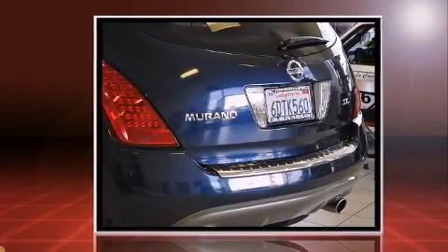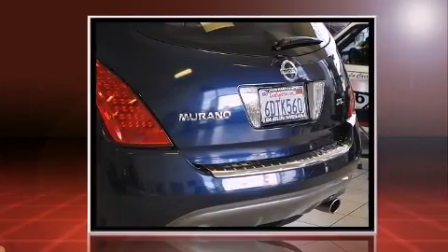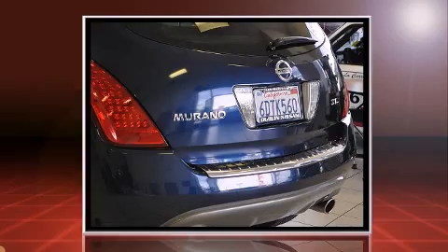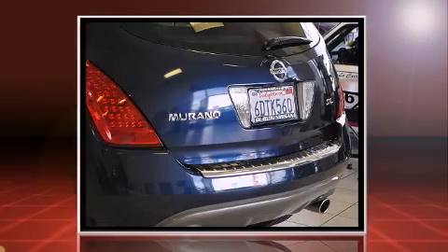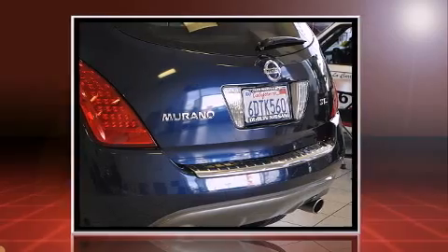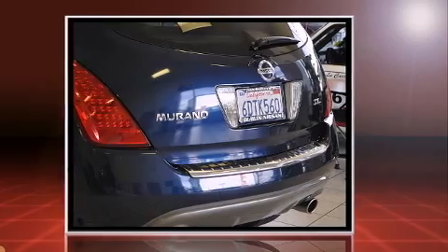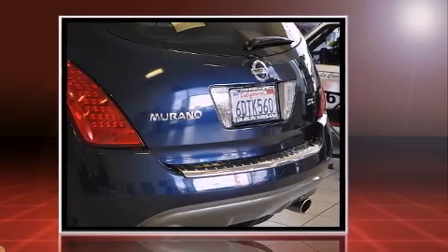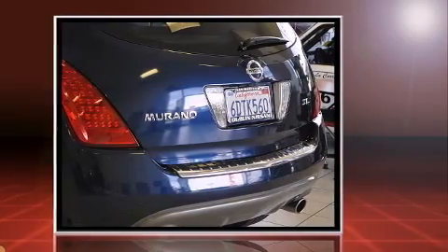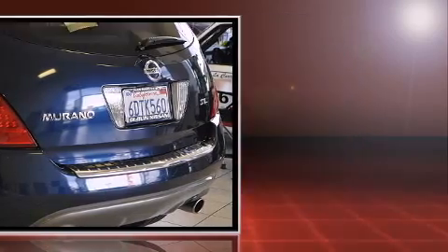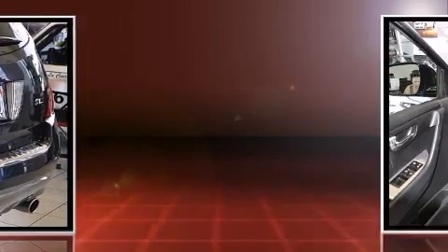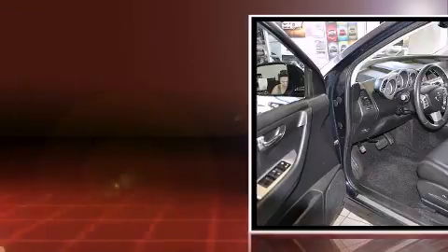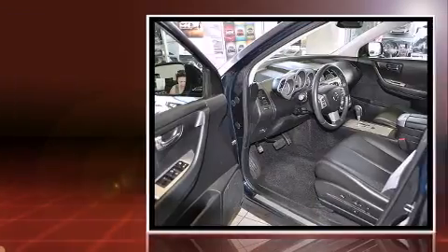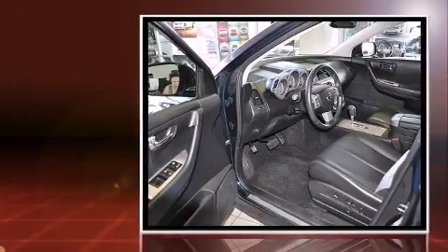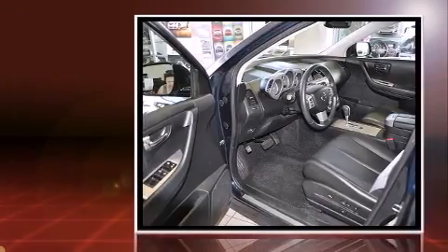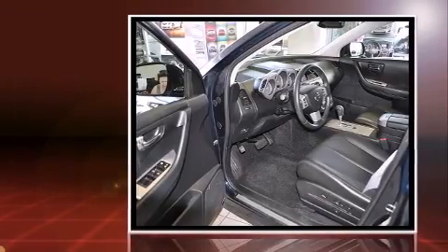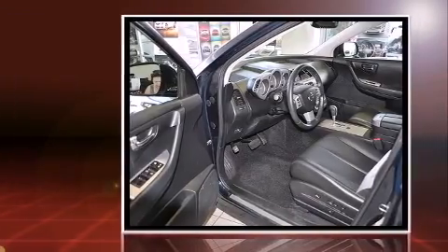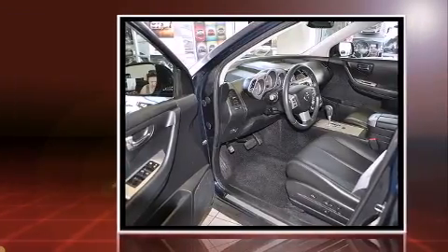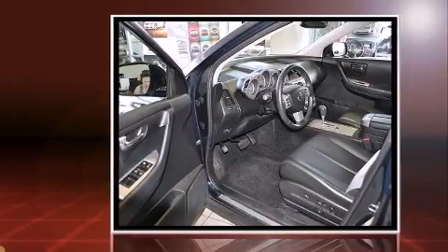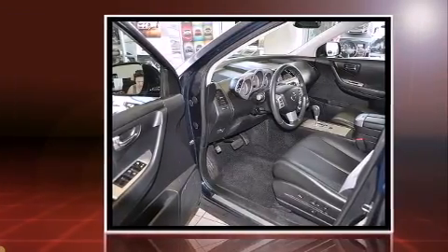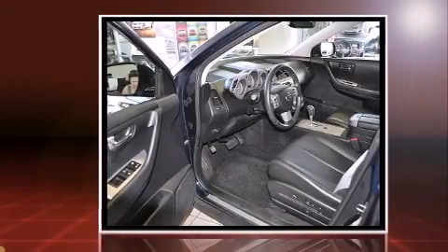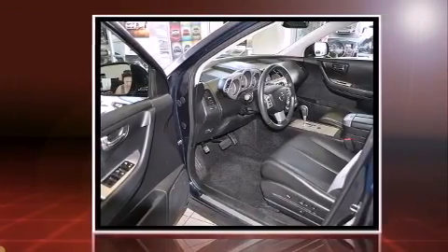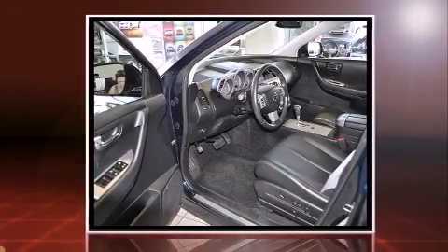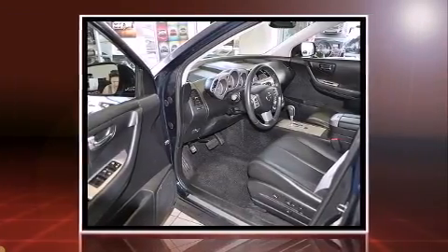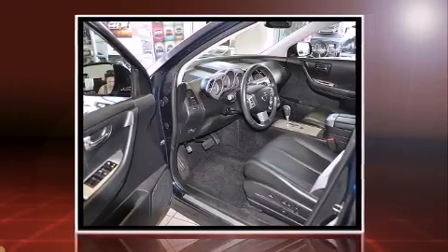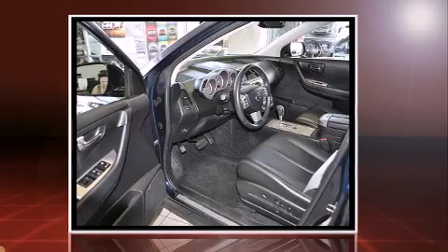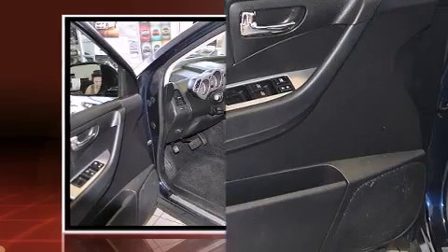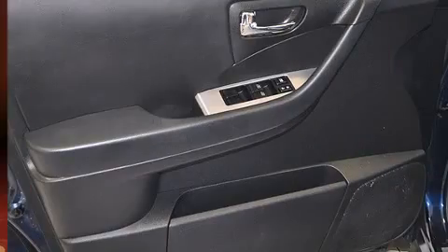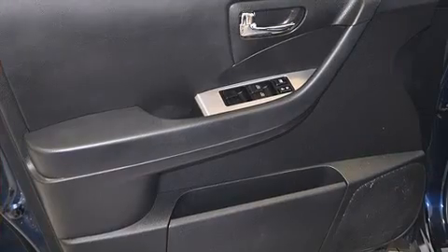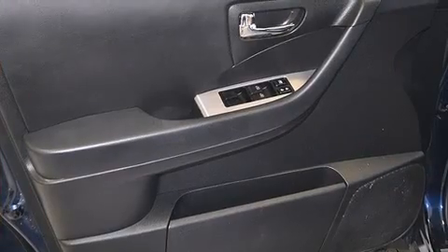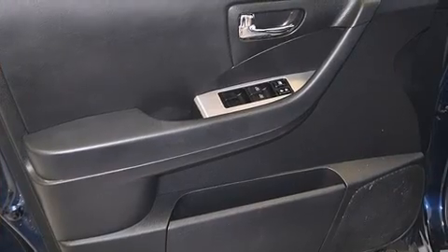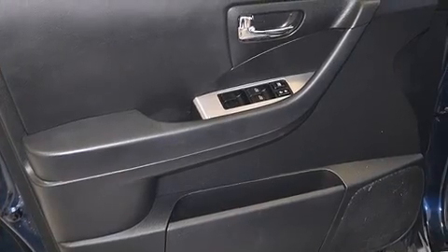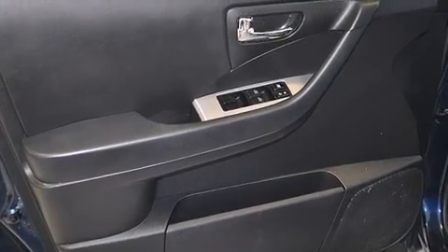It features a continuously variable transmission, front-wheel drive, and the 3.5-liter six-cylinder engine.